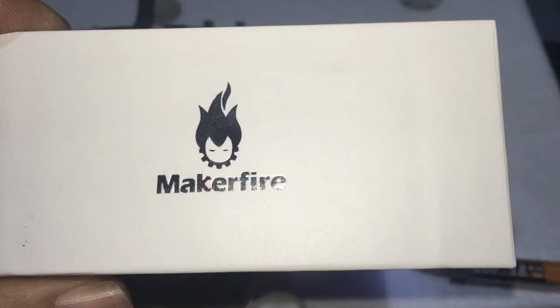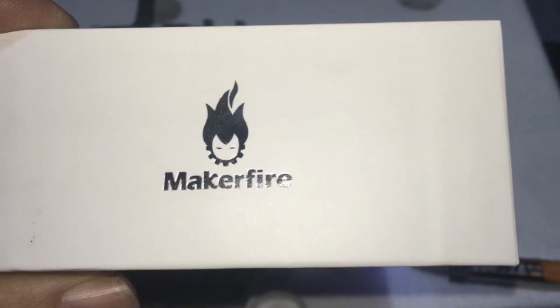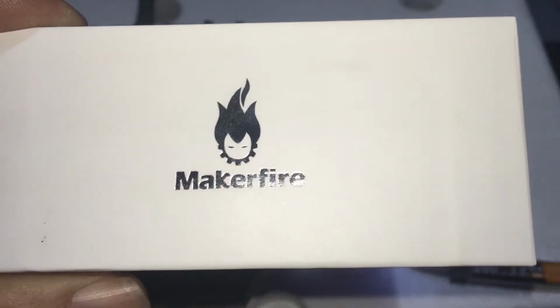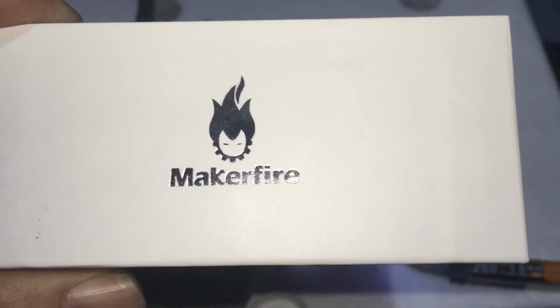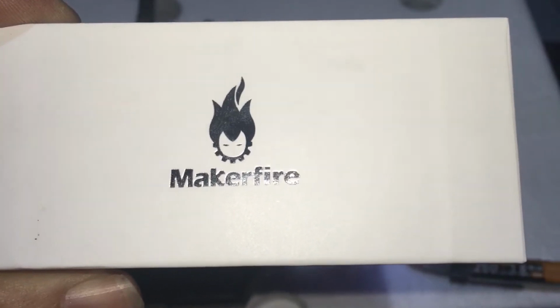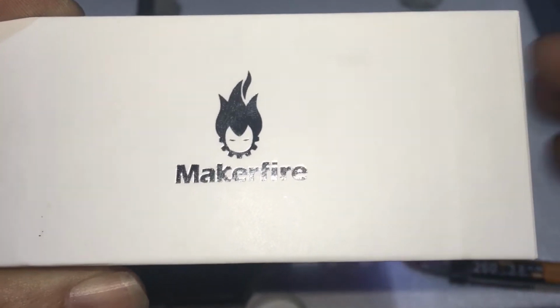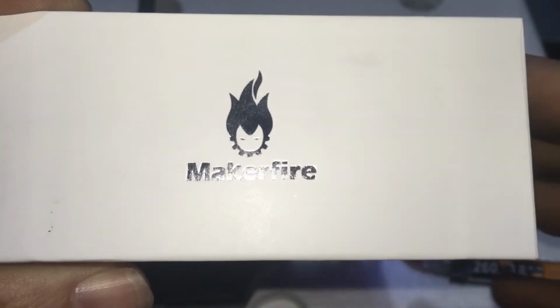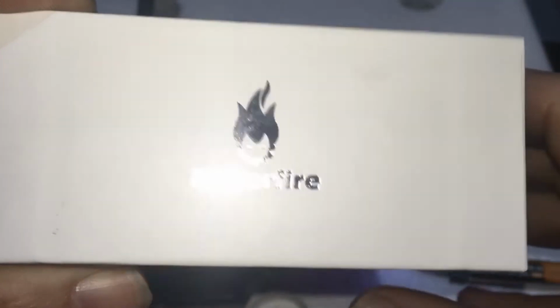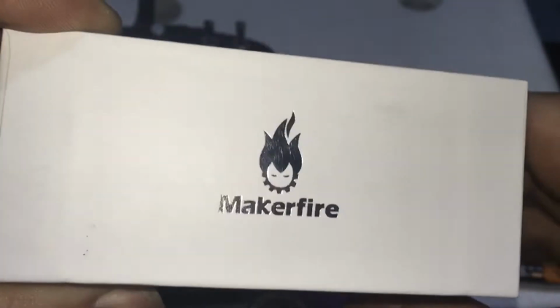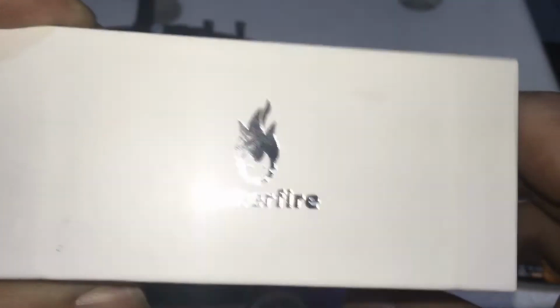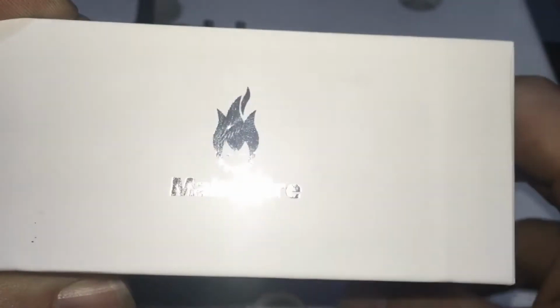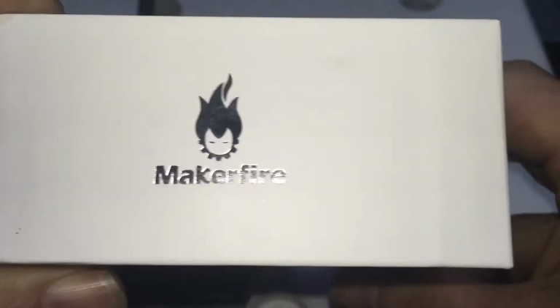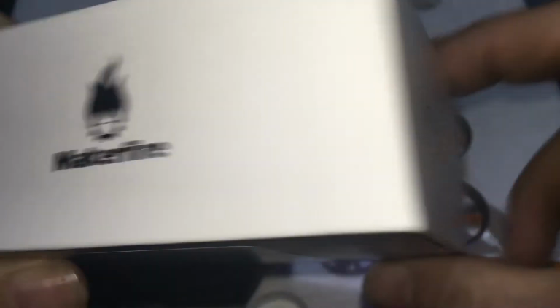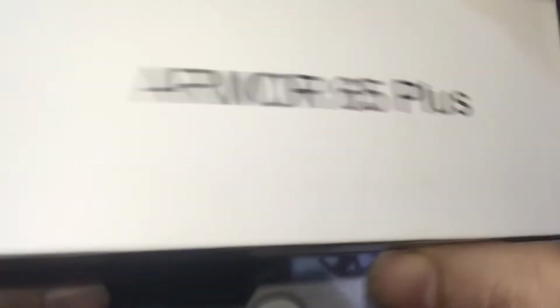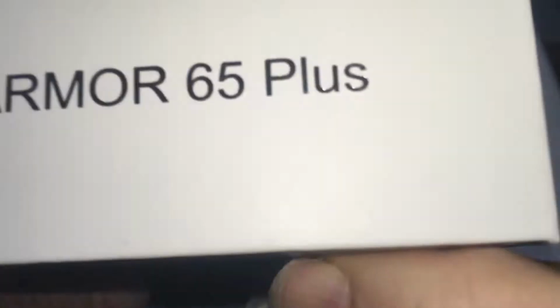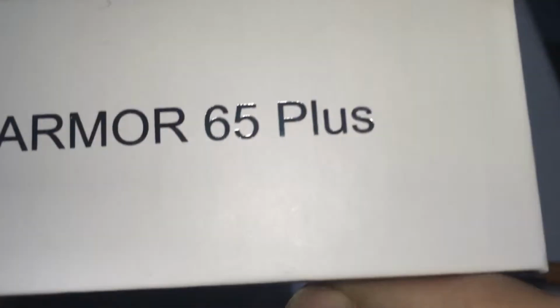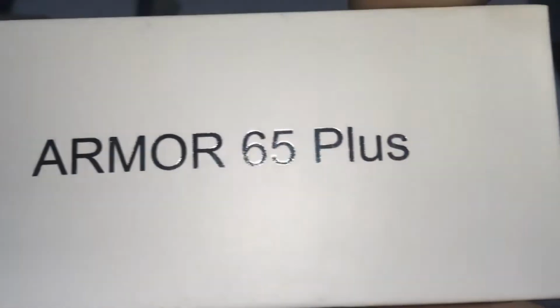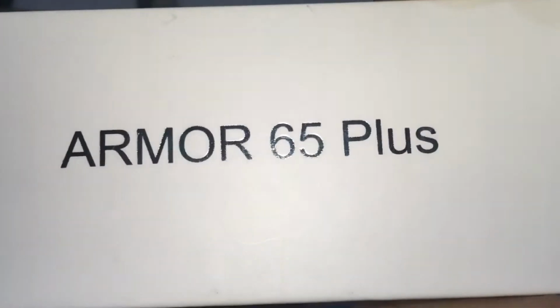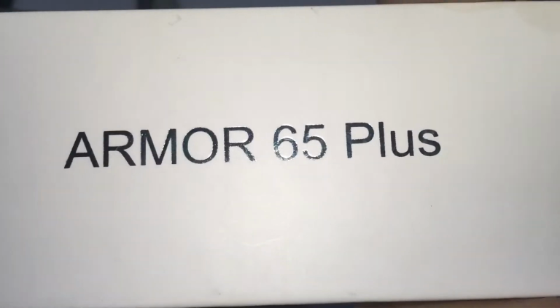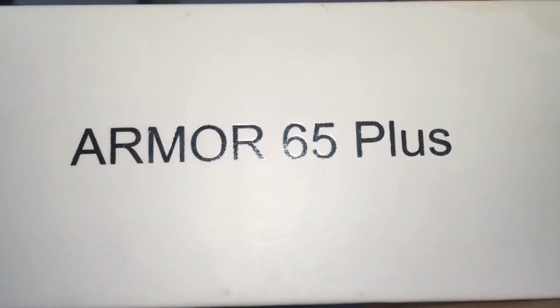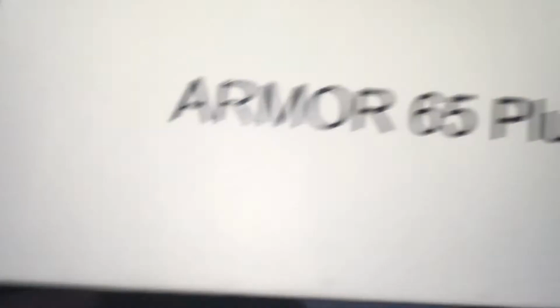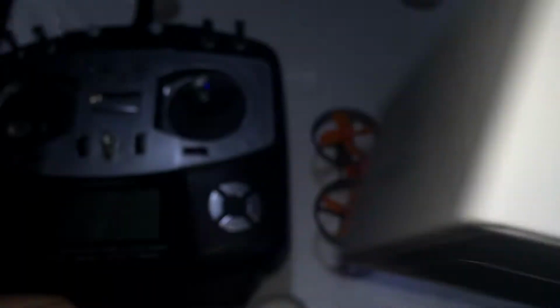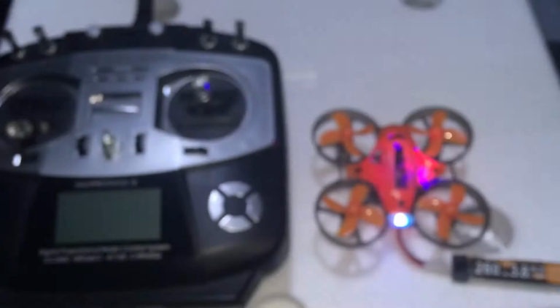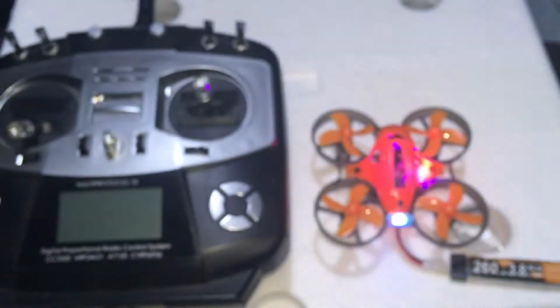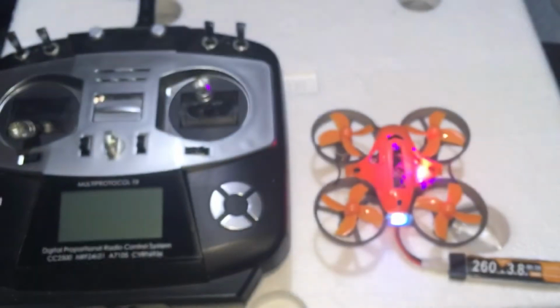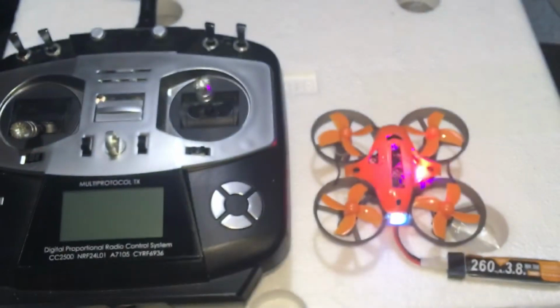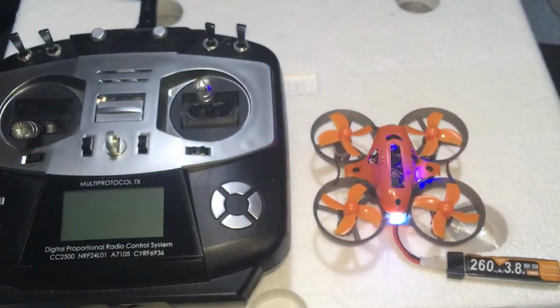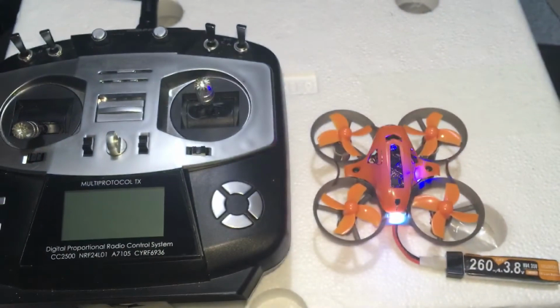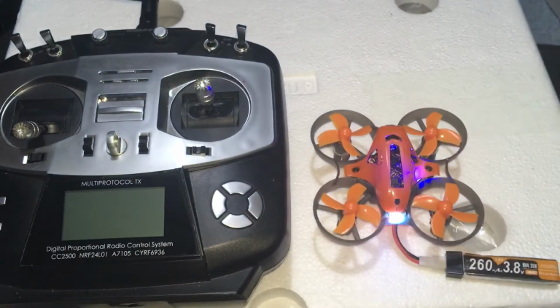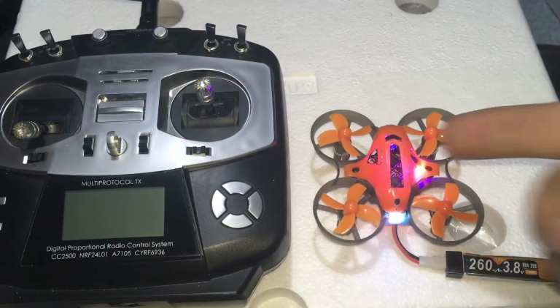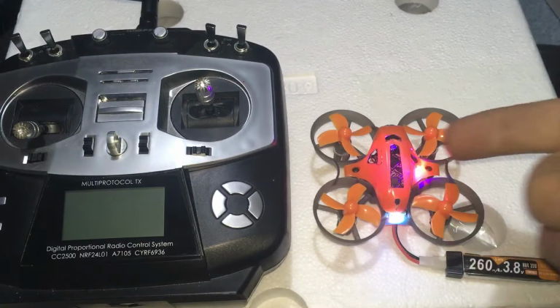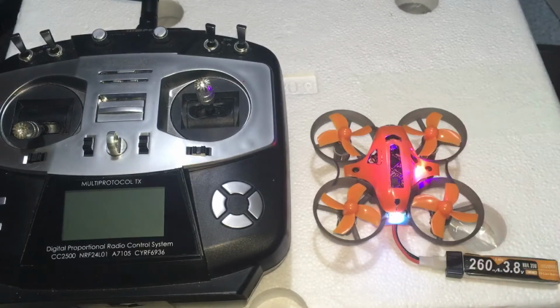J-Drone here from Maker Fire. Armor 65 Plus — and there it is.